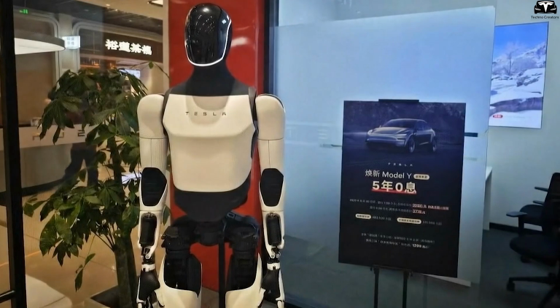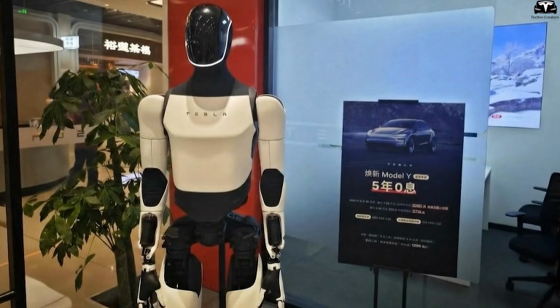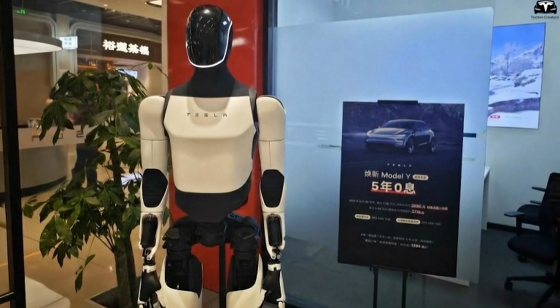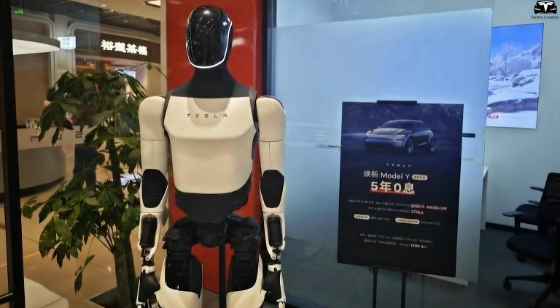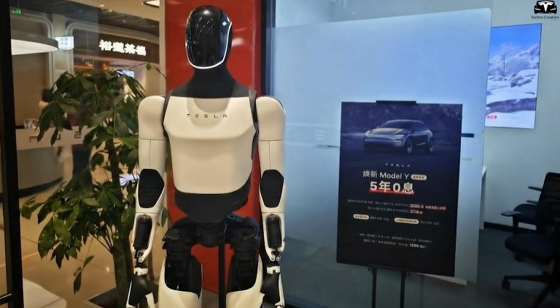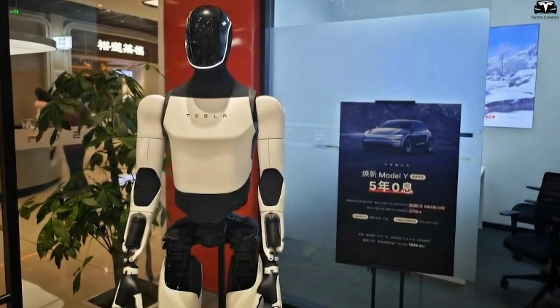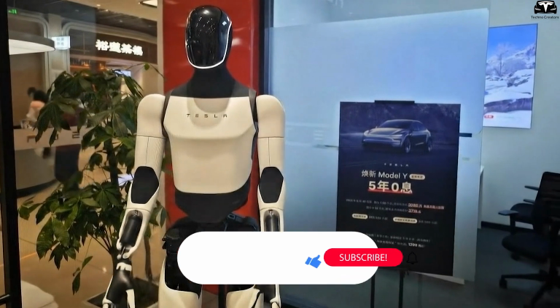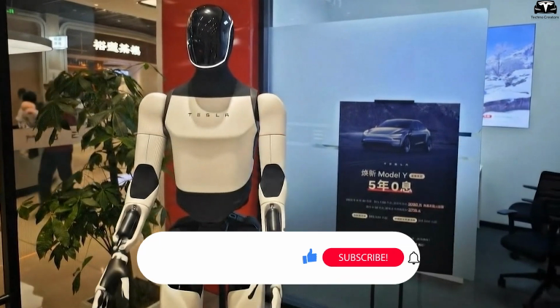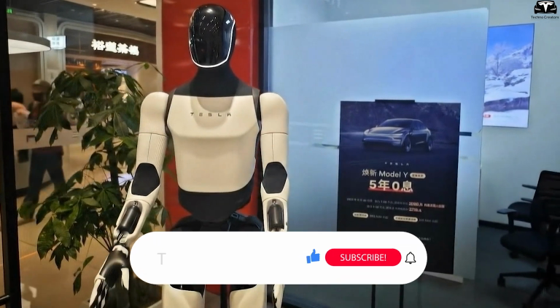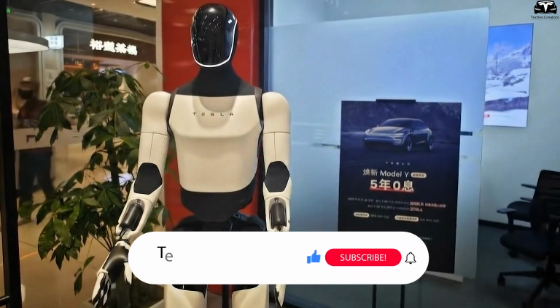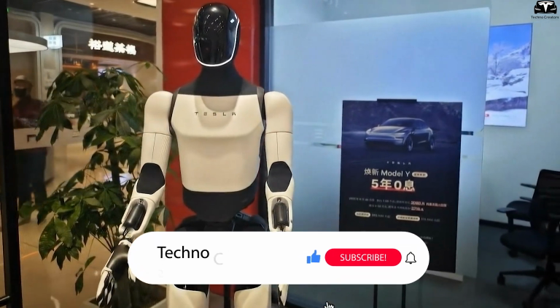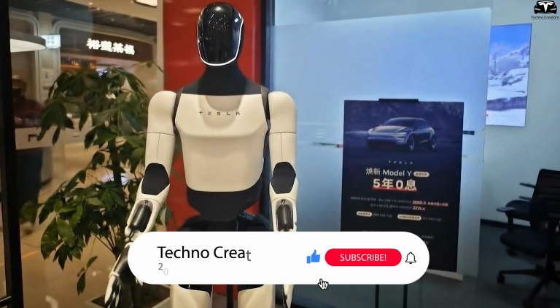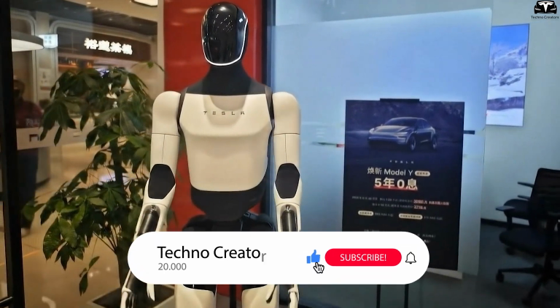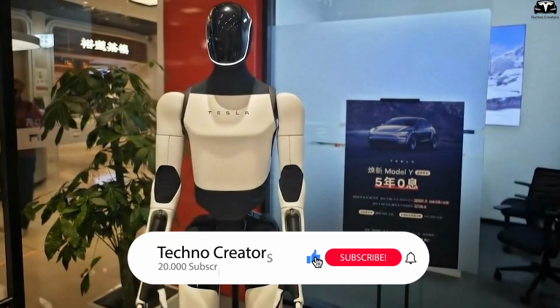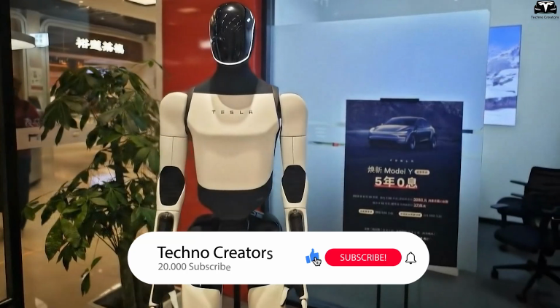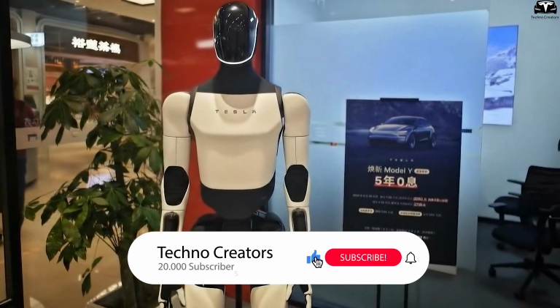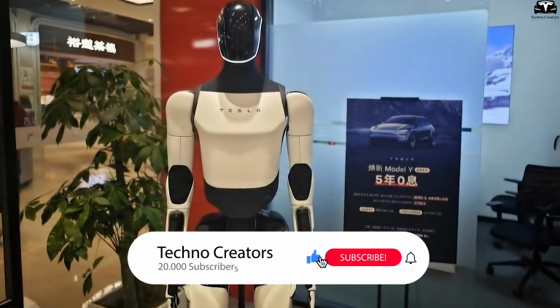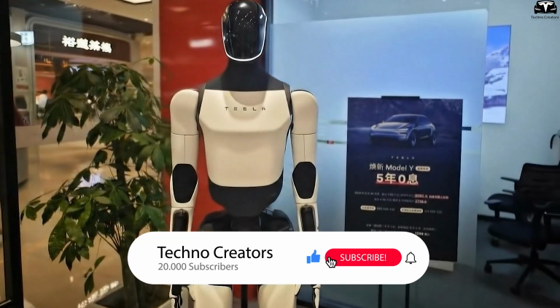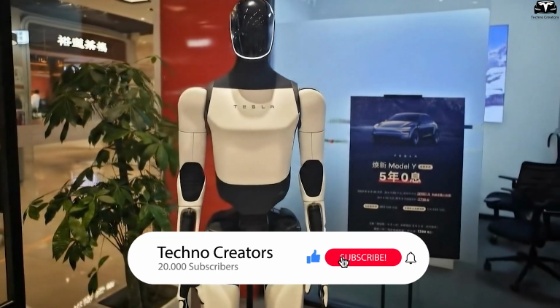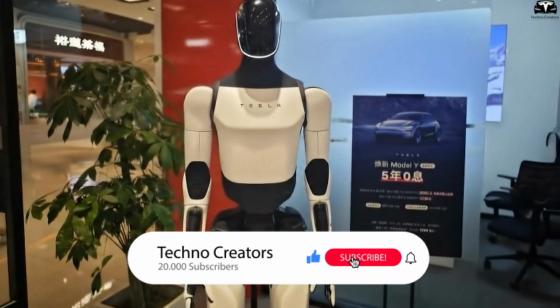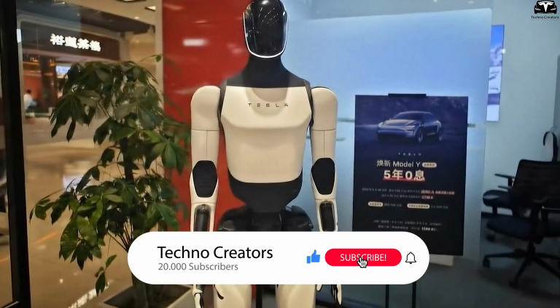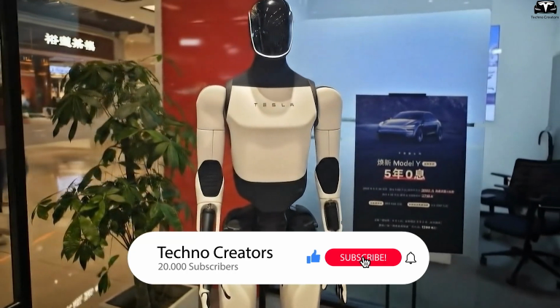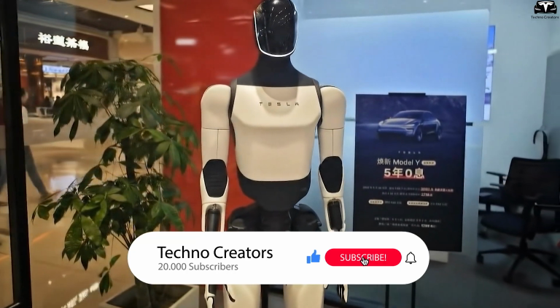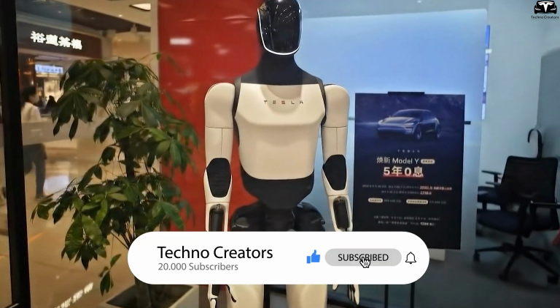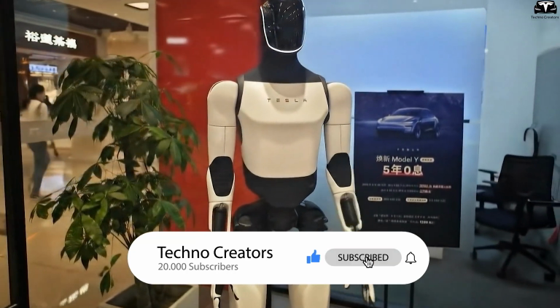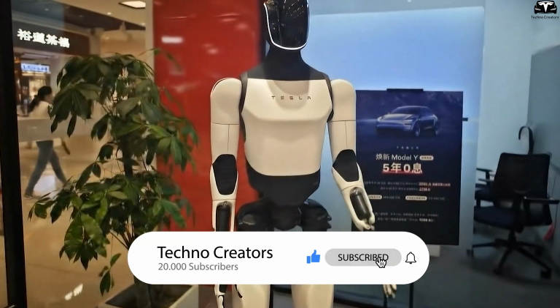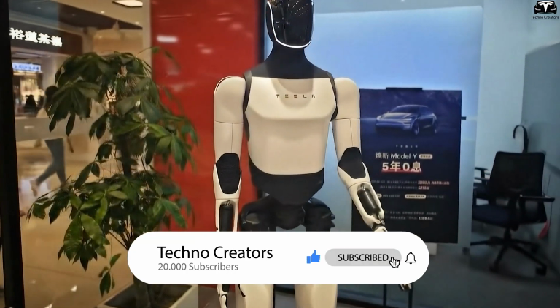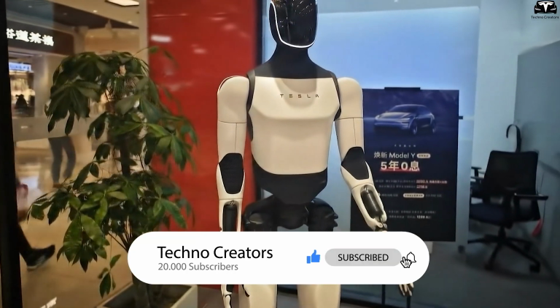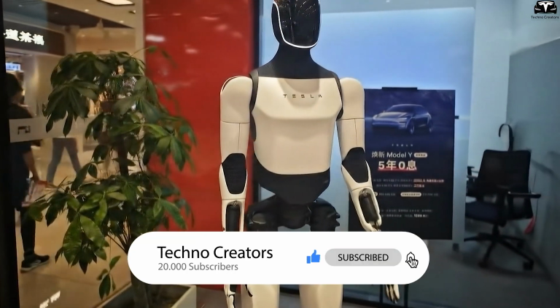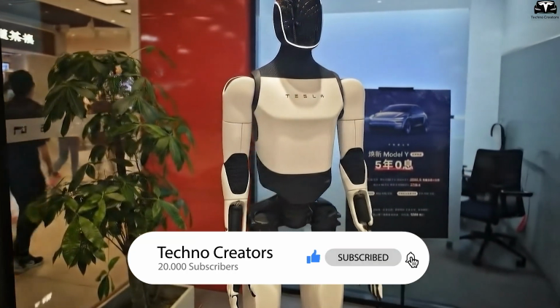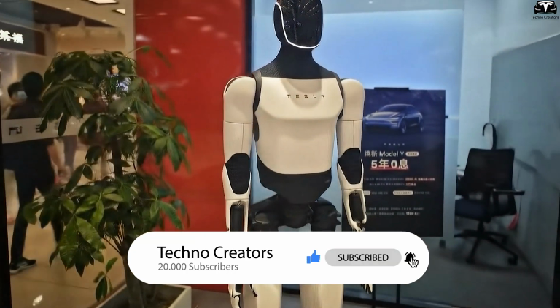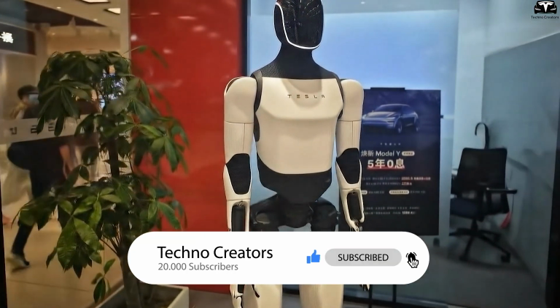Please help us reach 20,000 subscribers. This is important for us to stay motivated. Thank you.